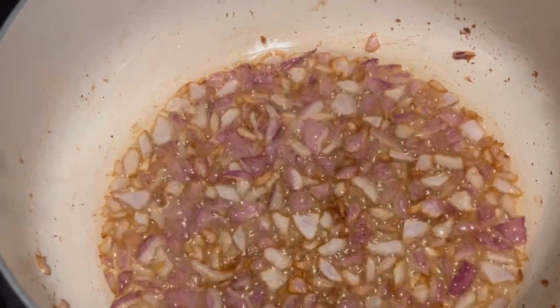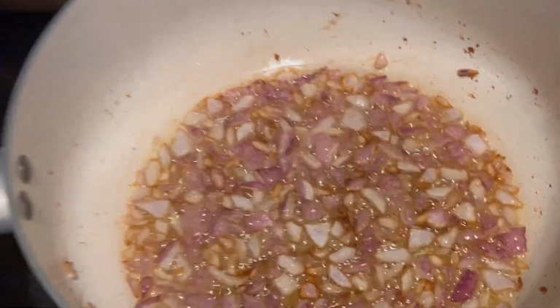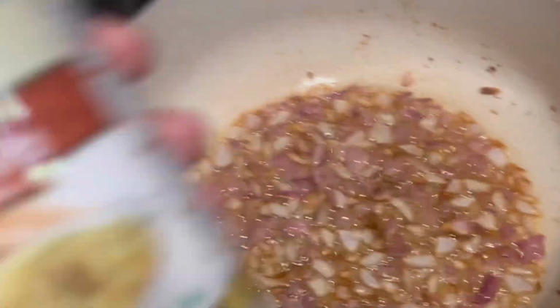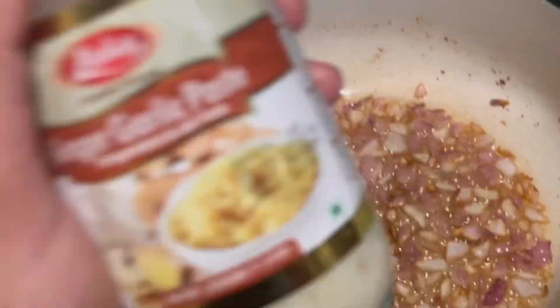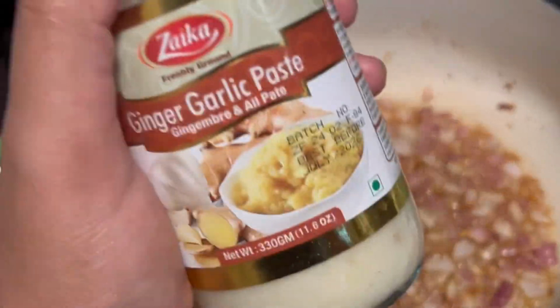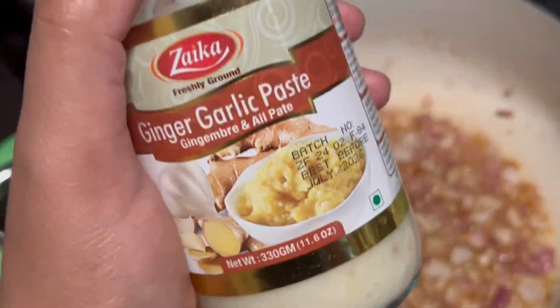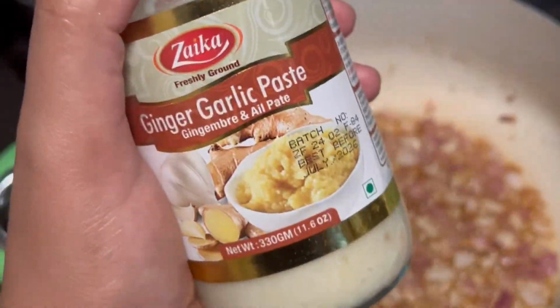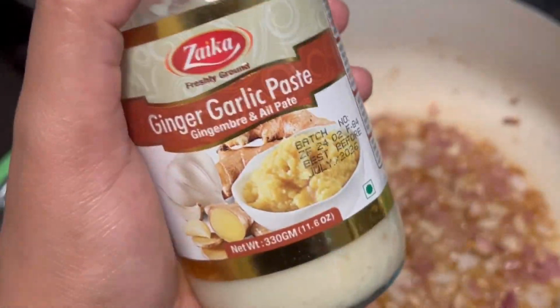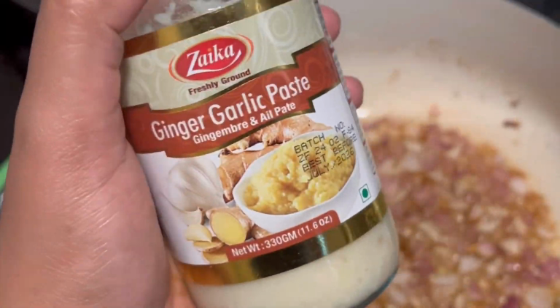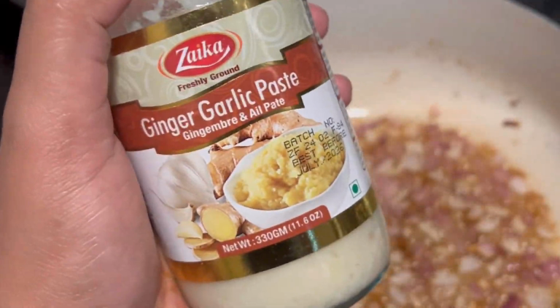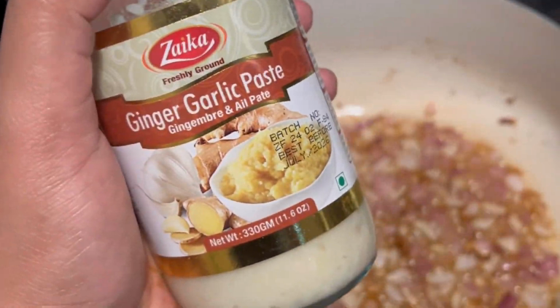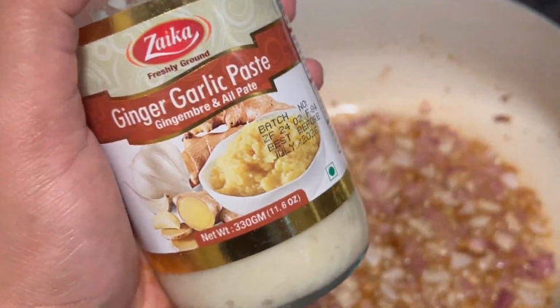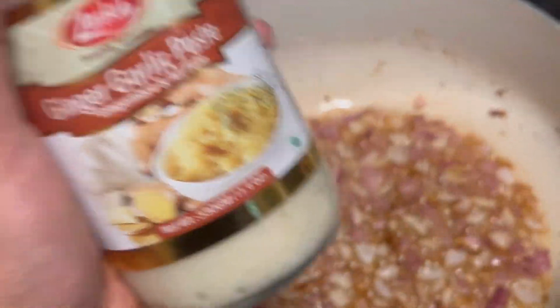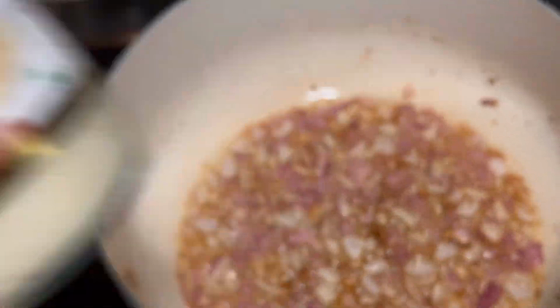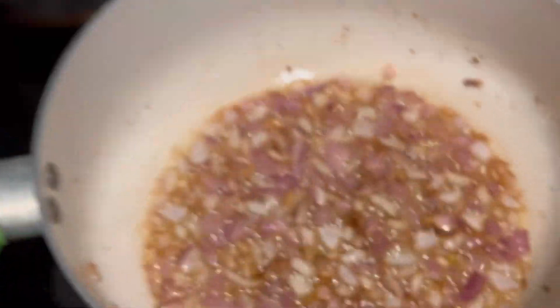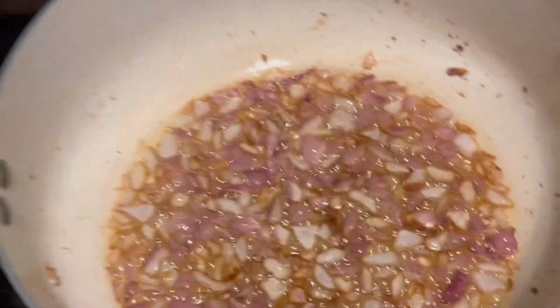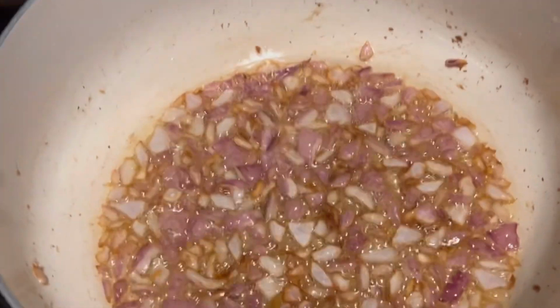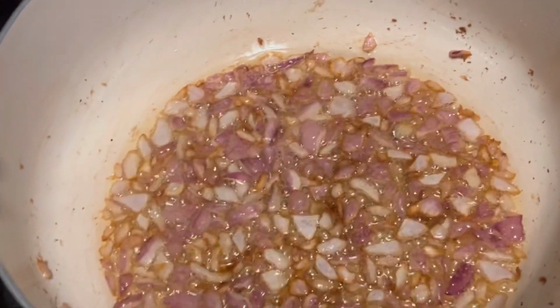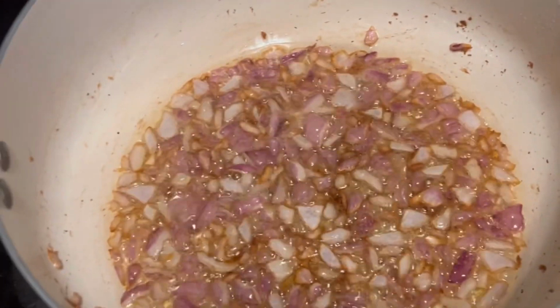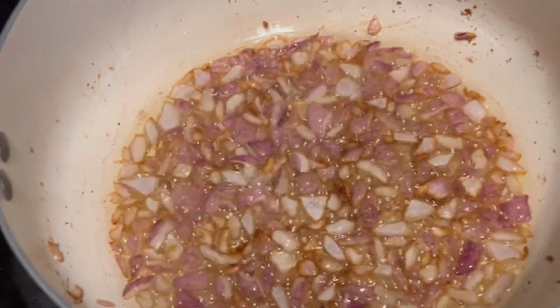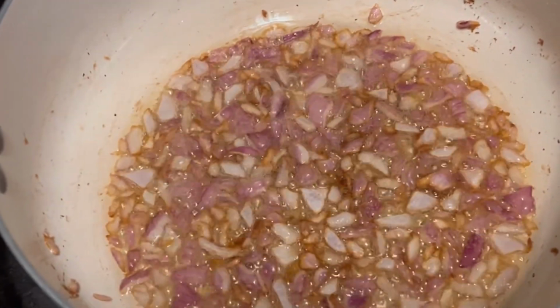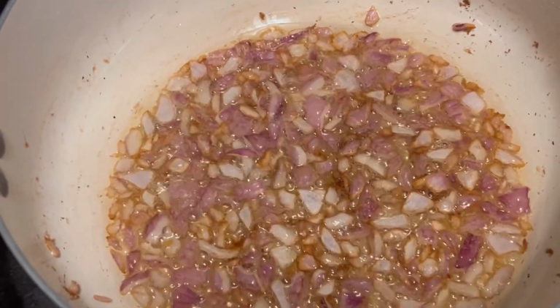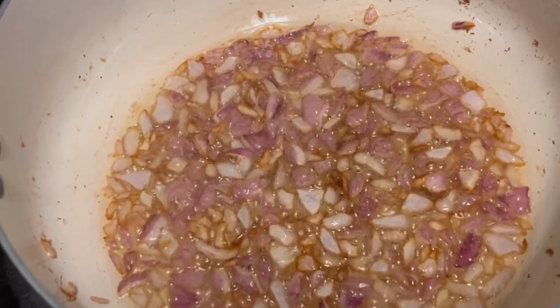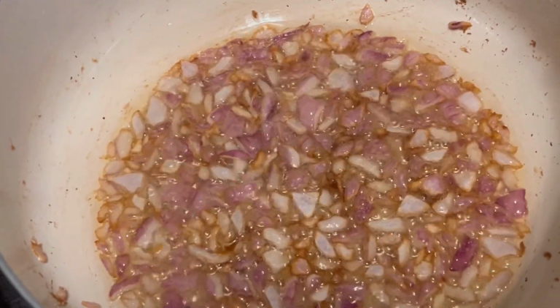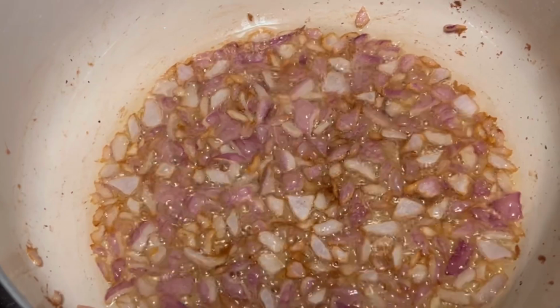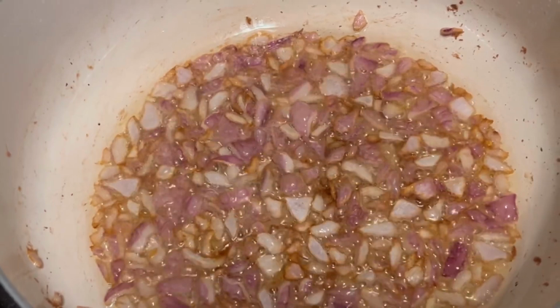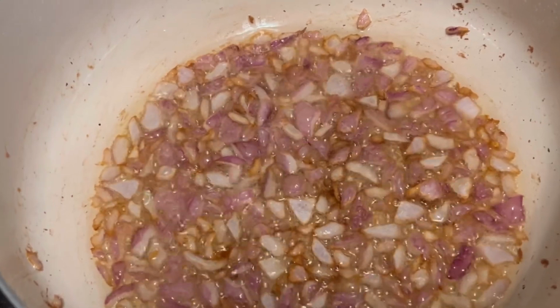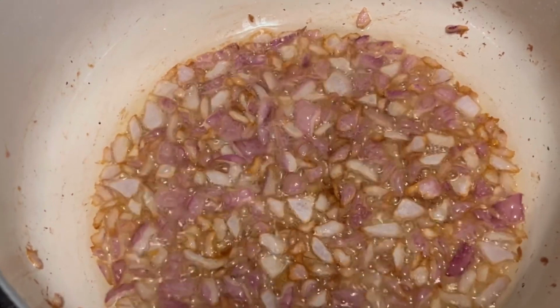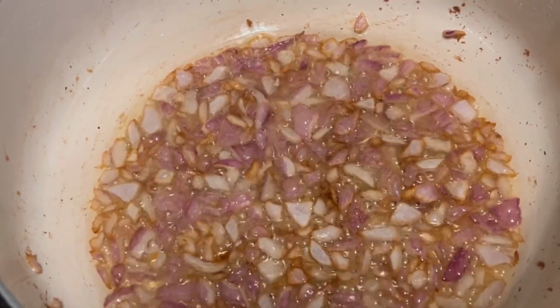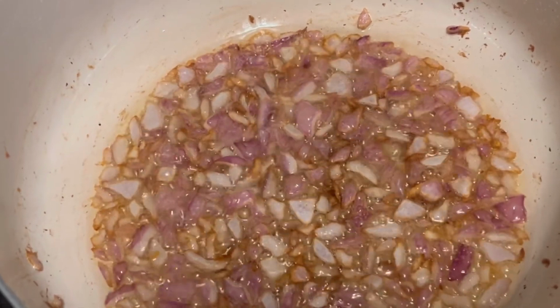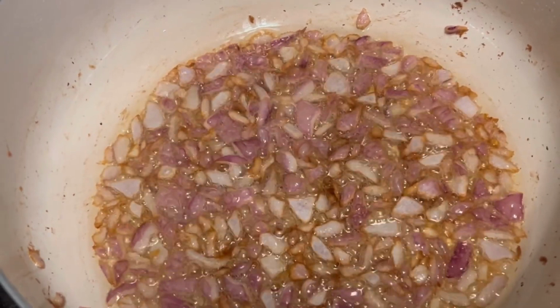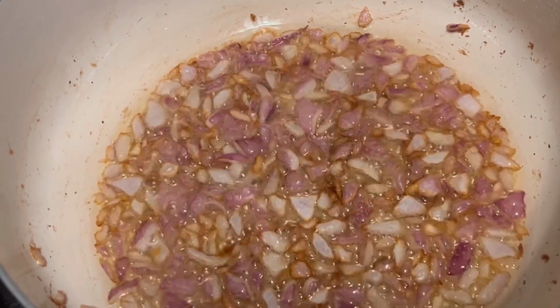Now I am going to add ginger and garlic paste into it — I will add 1 and a half tablespoons.